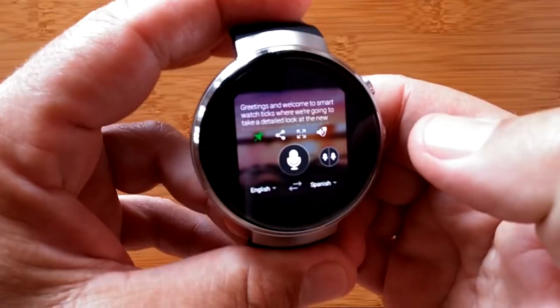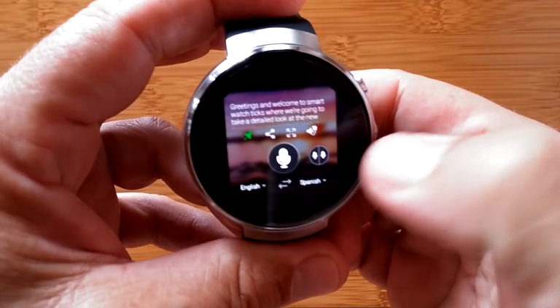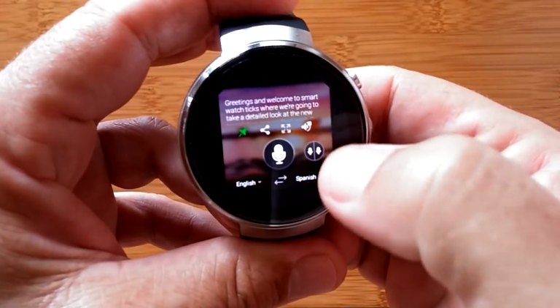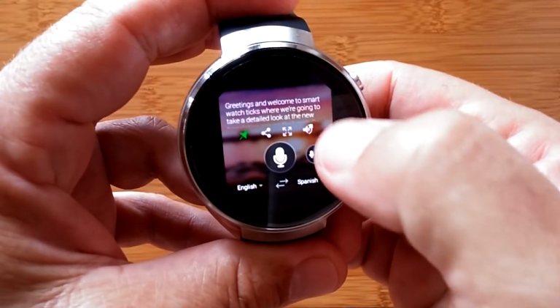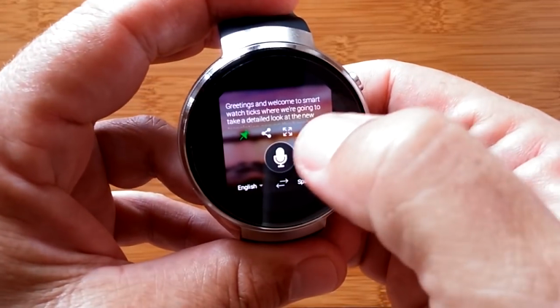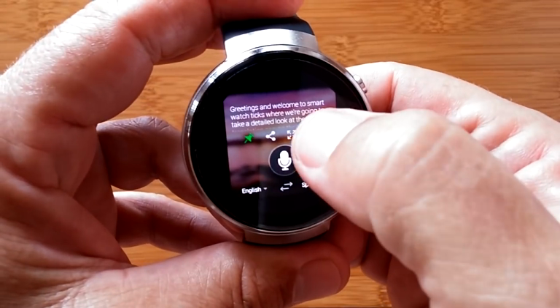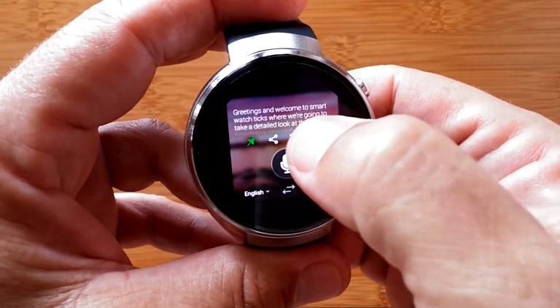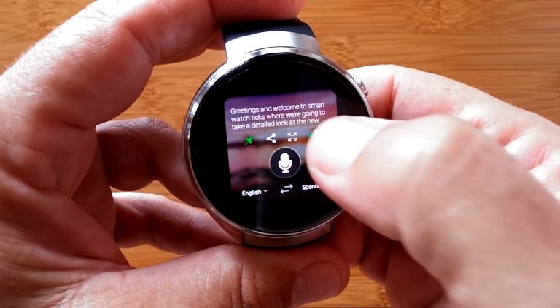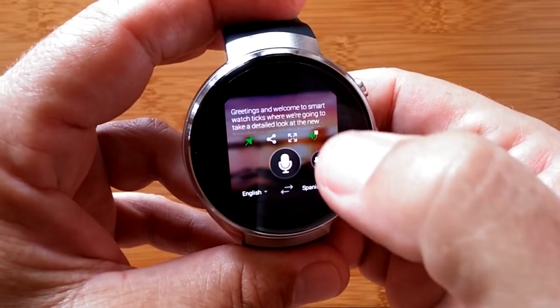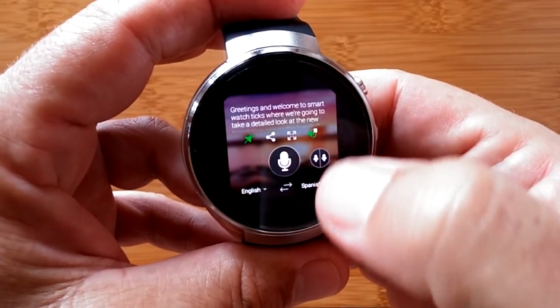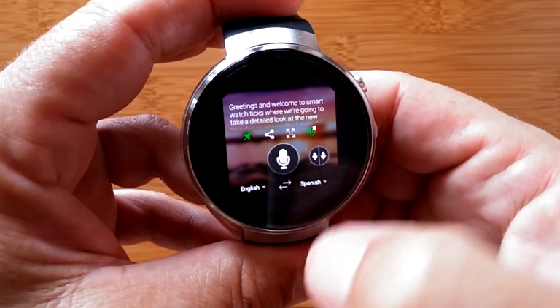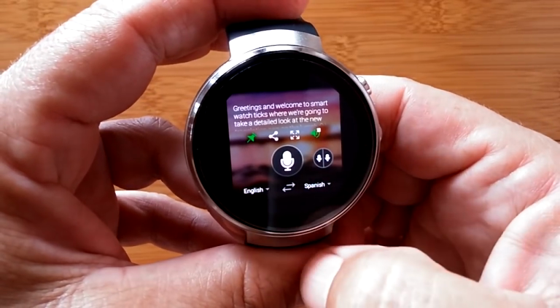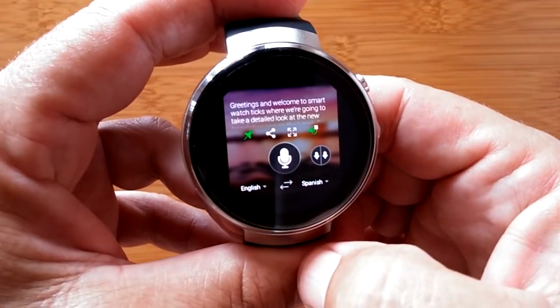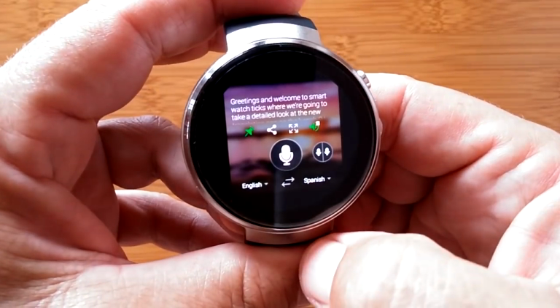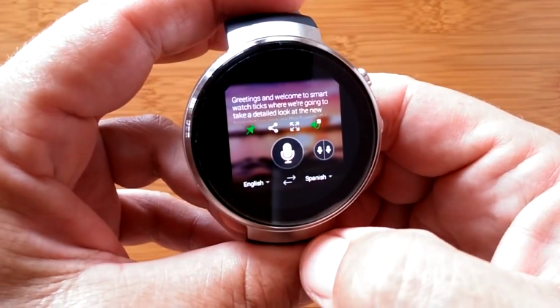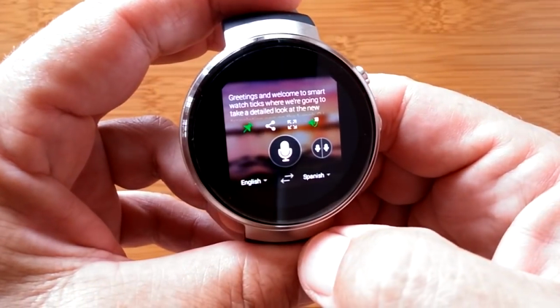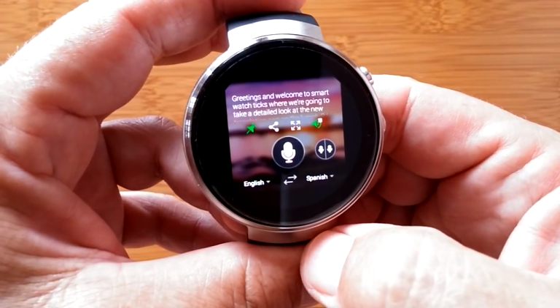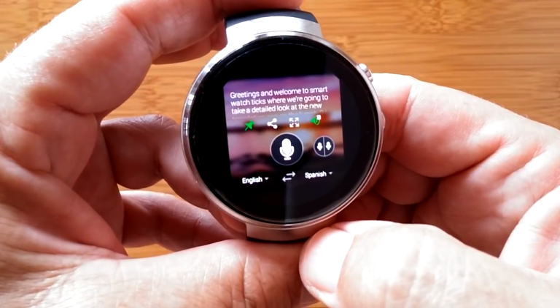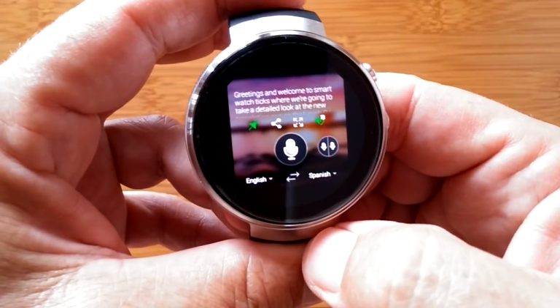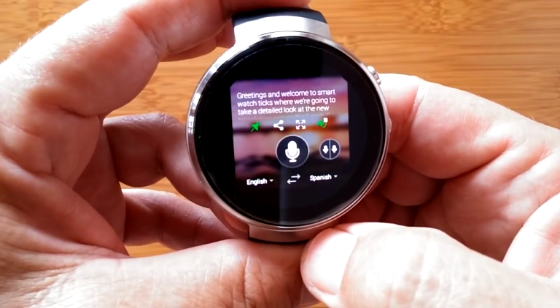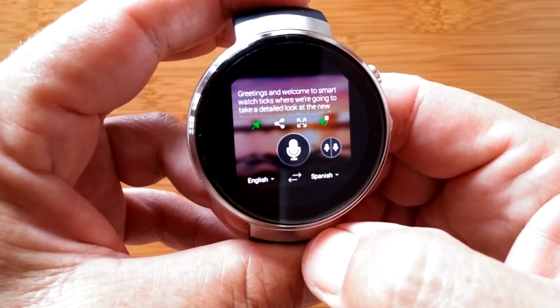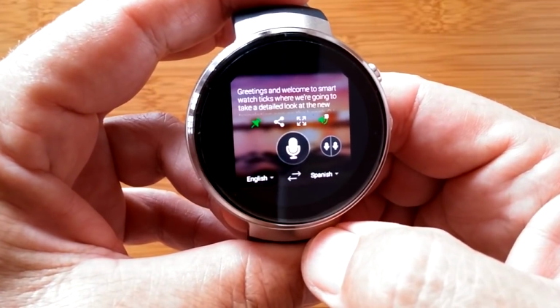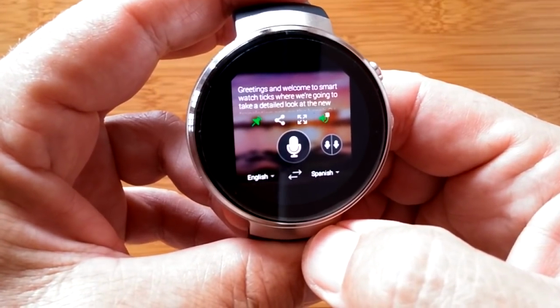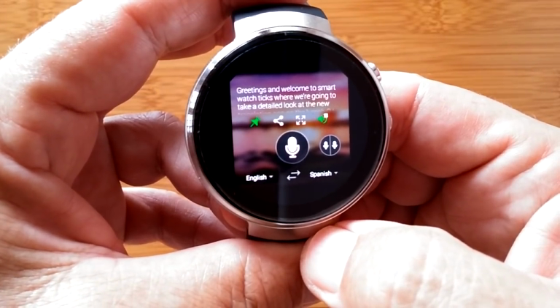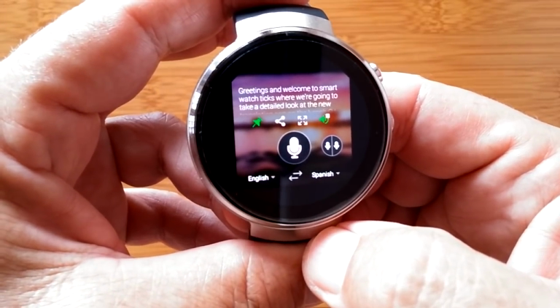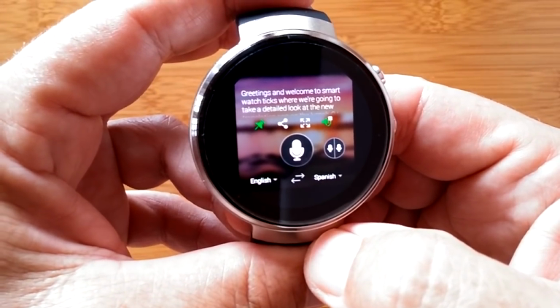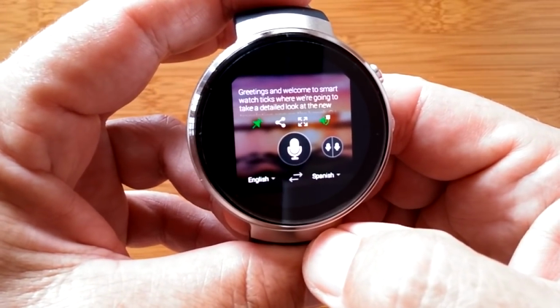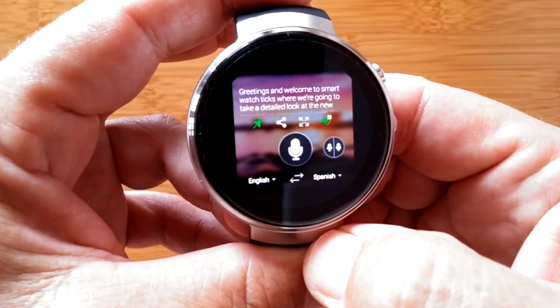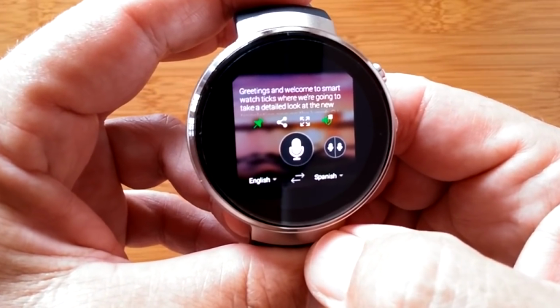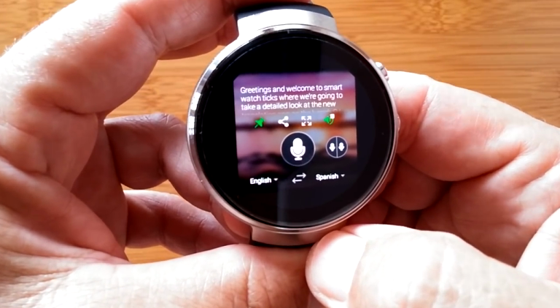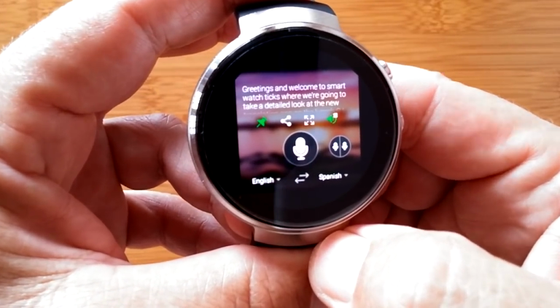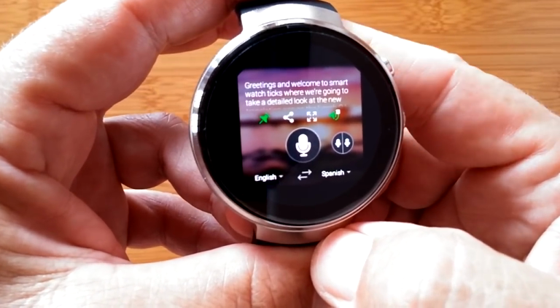Greetings and welcome to the international version of SmartWatchTix.